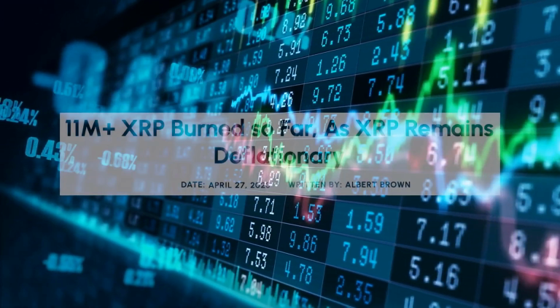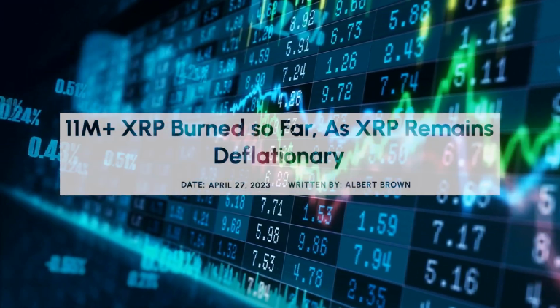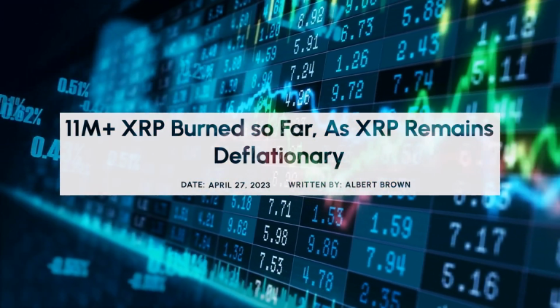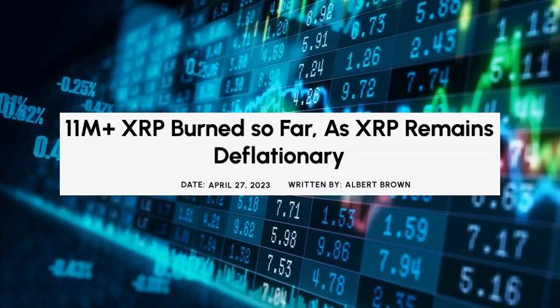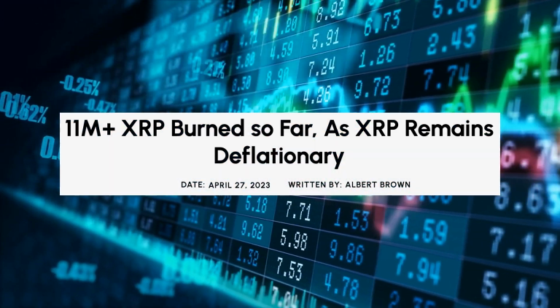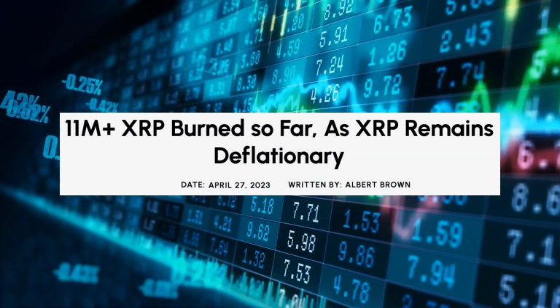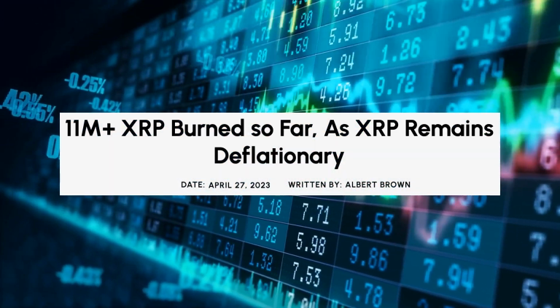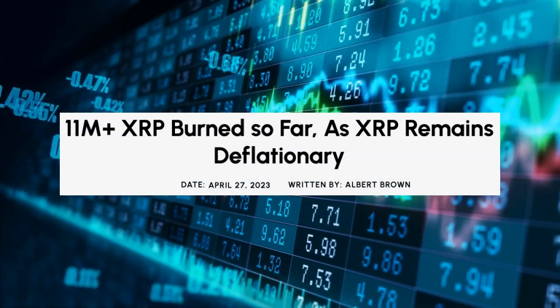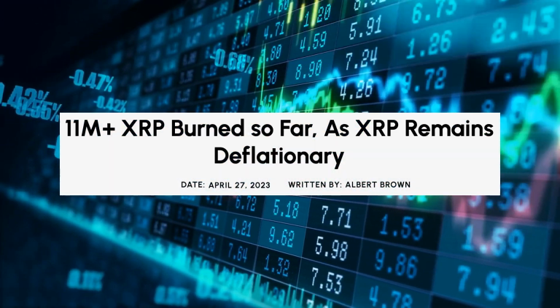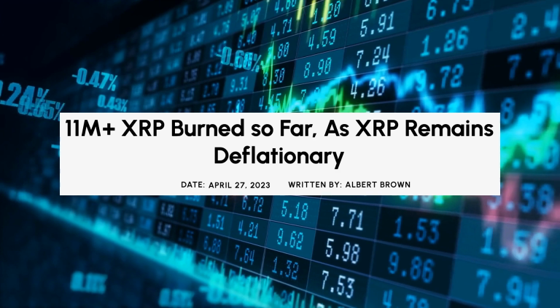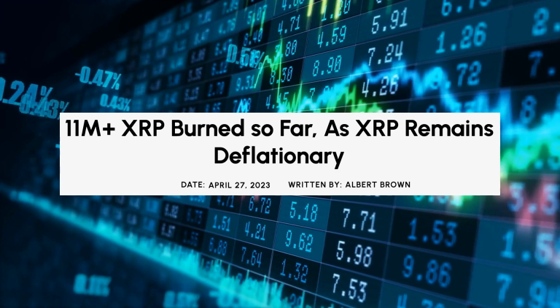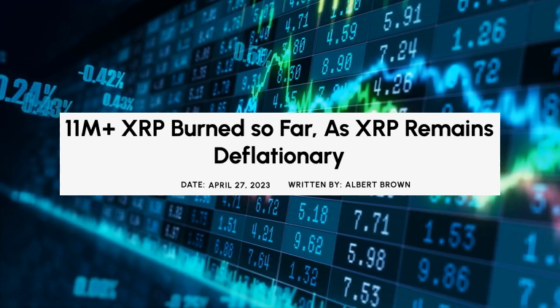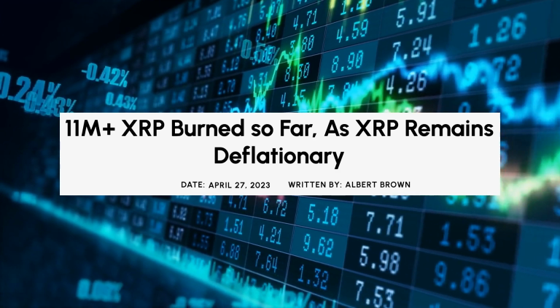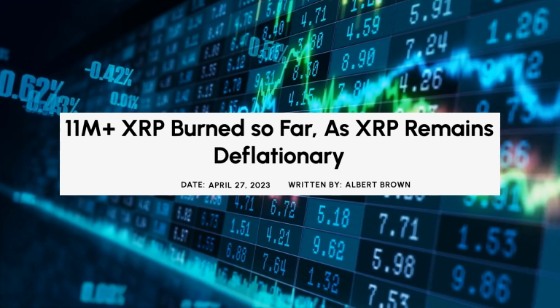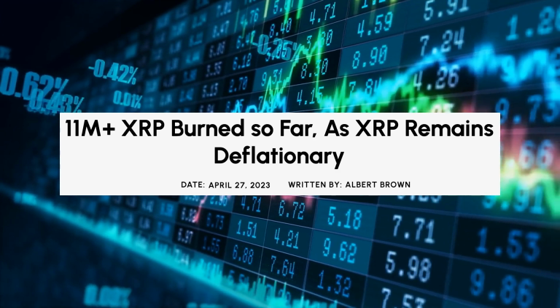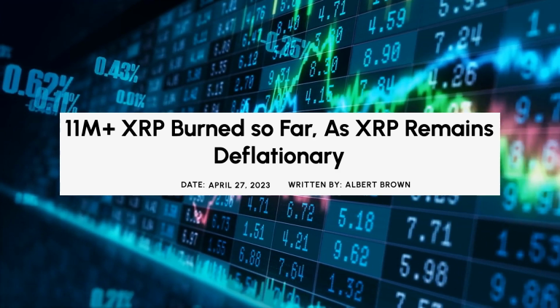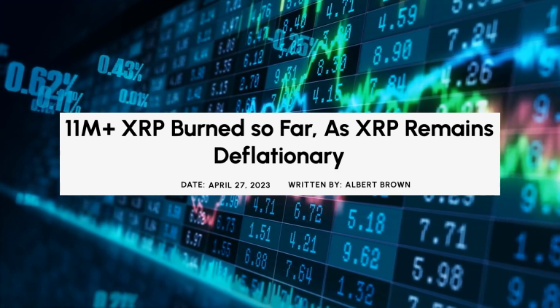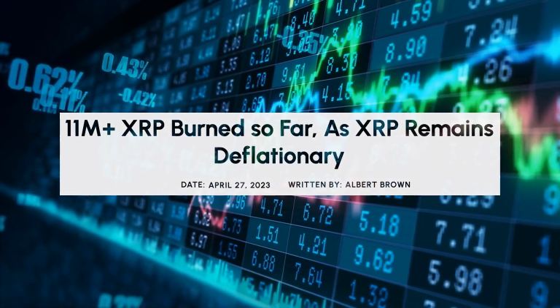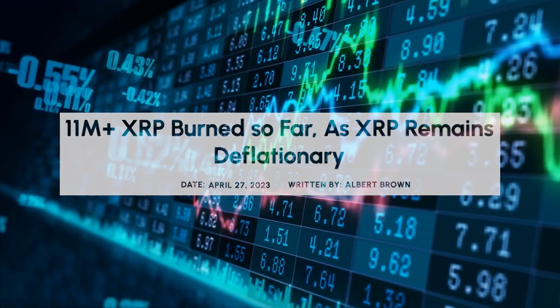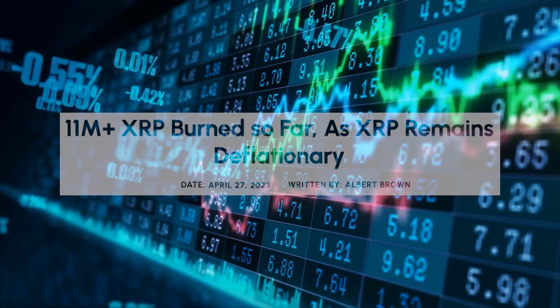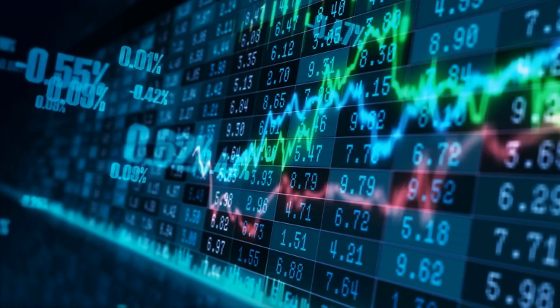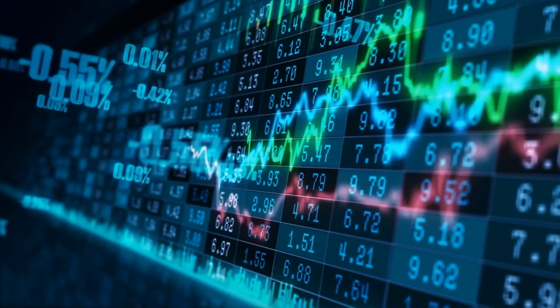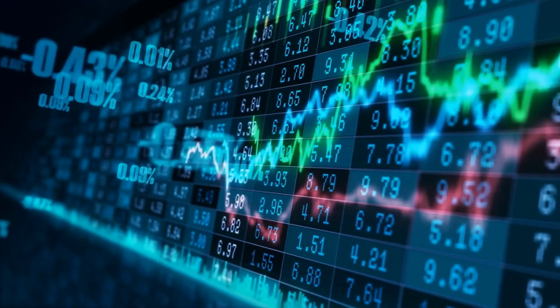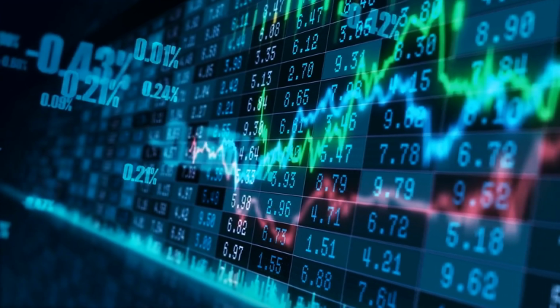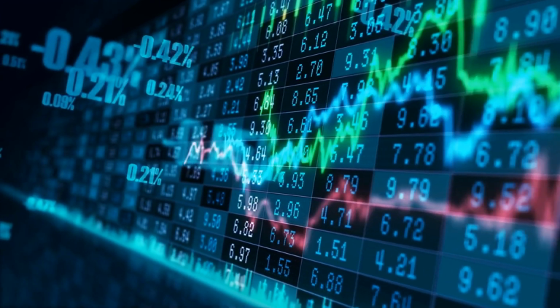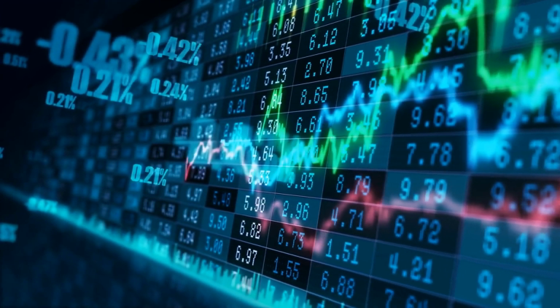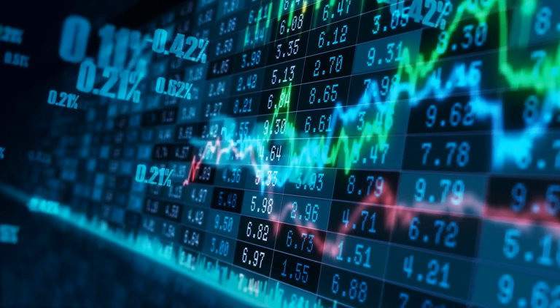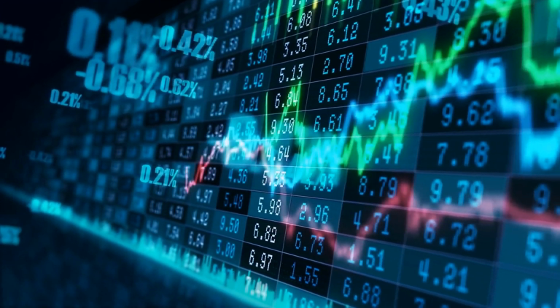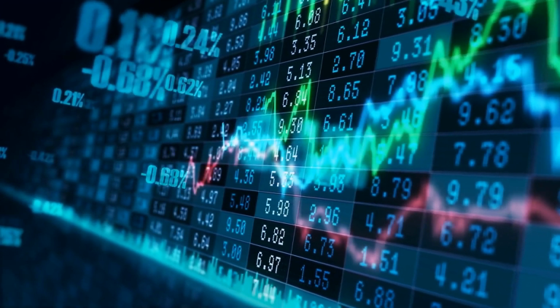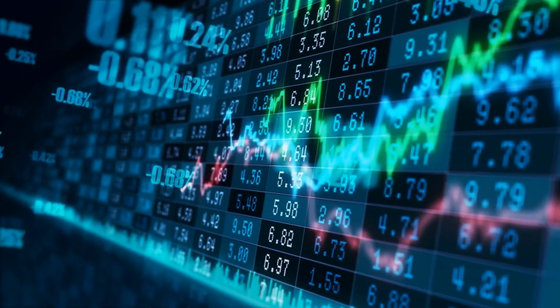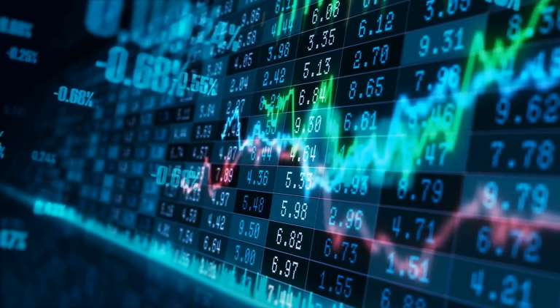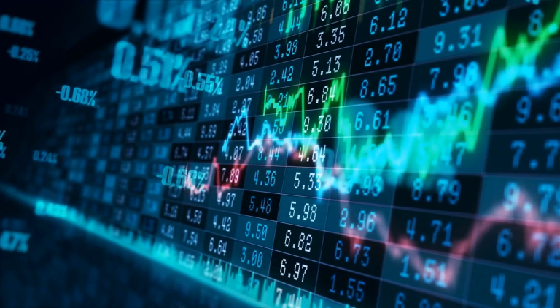11 million plus XRP burned so far as XRP remains deflationary. What to expect? Watch this video till the end.